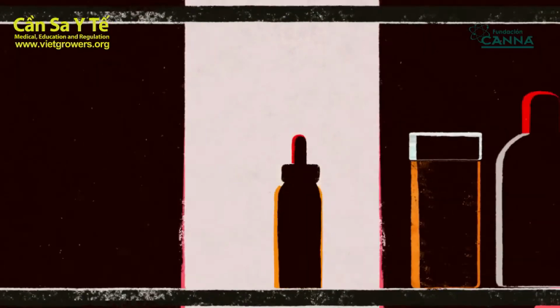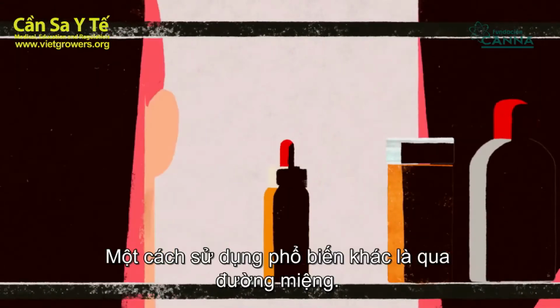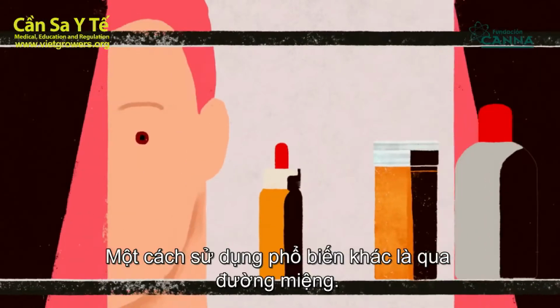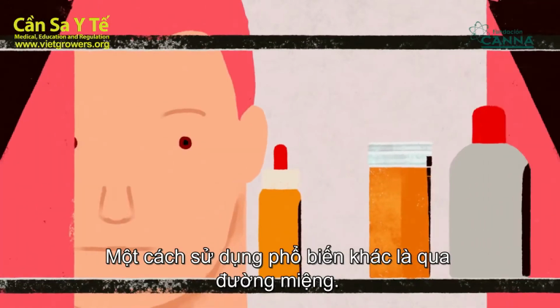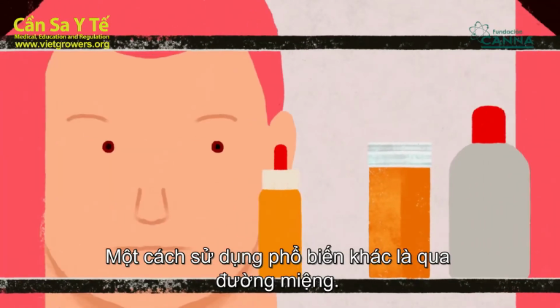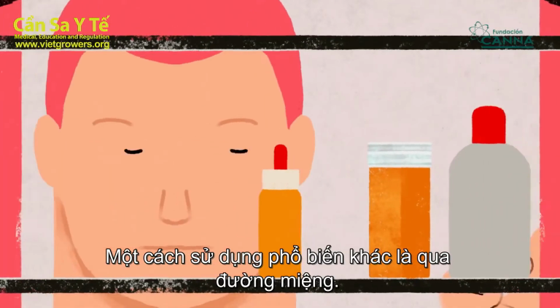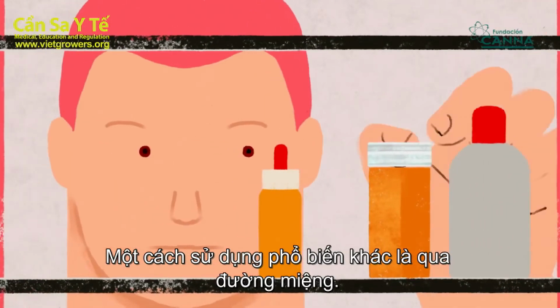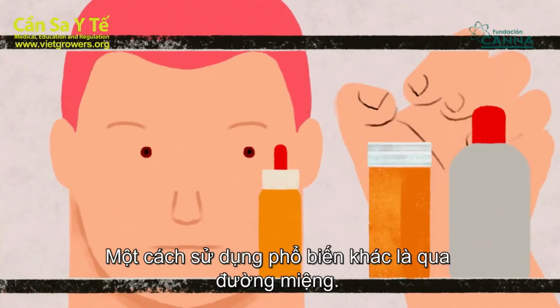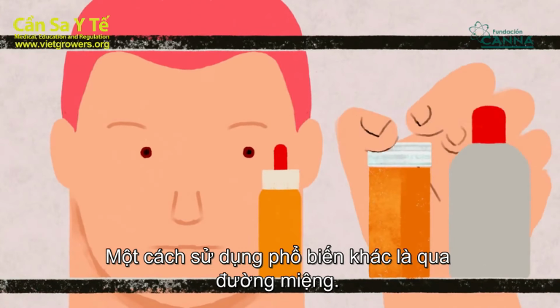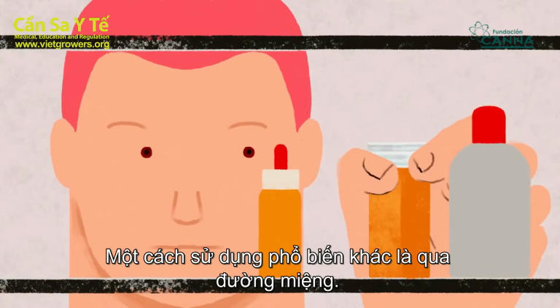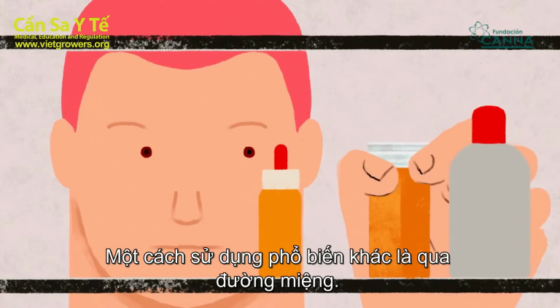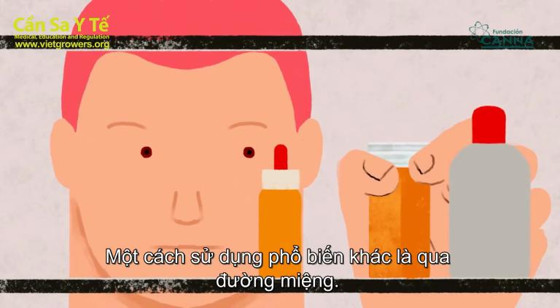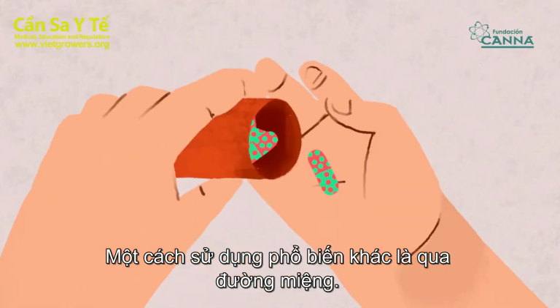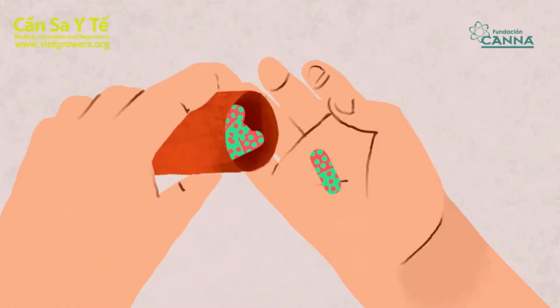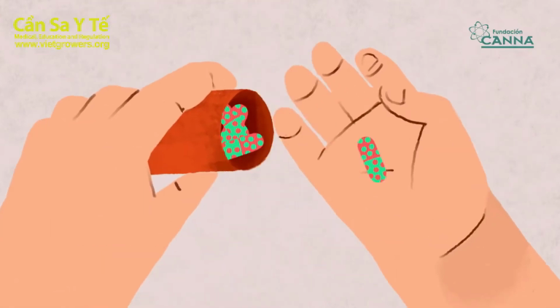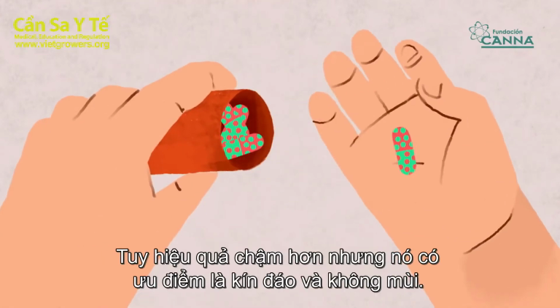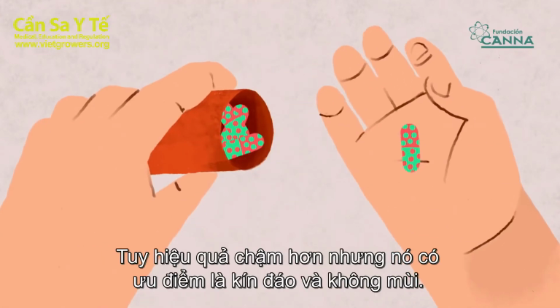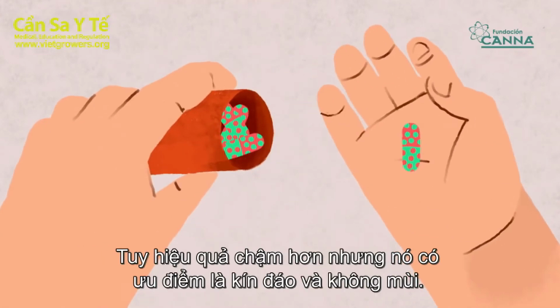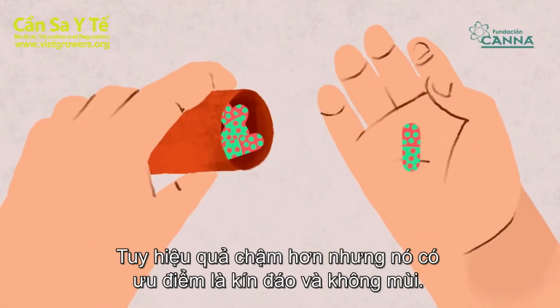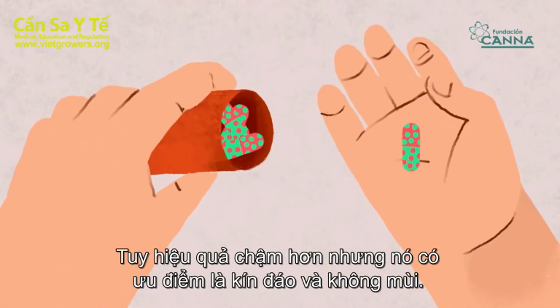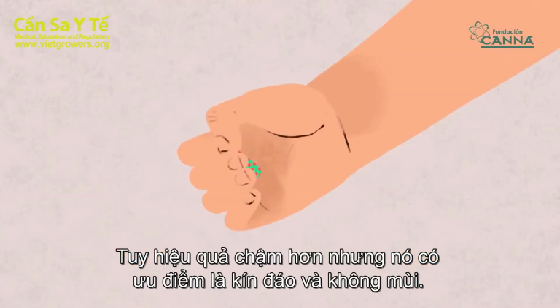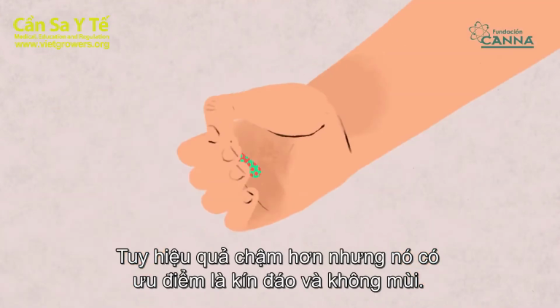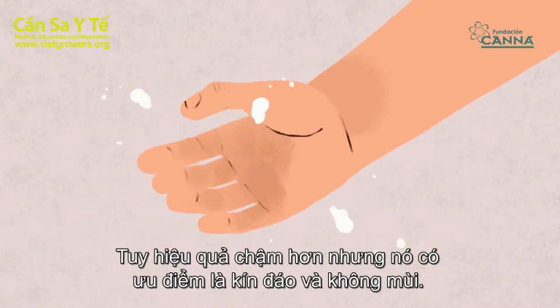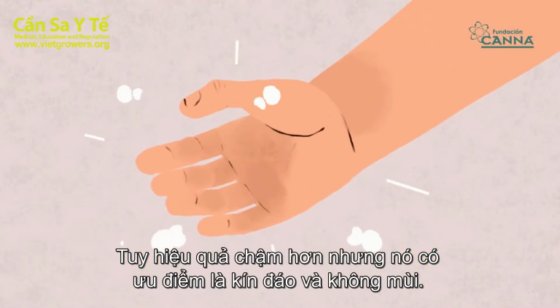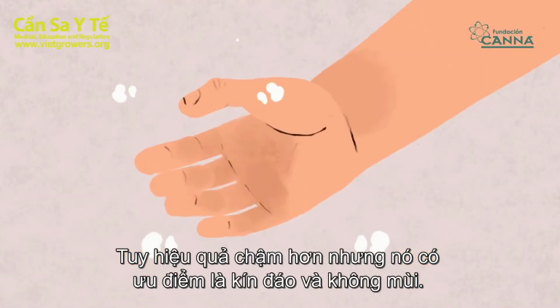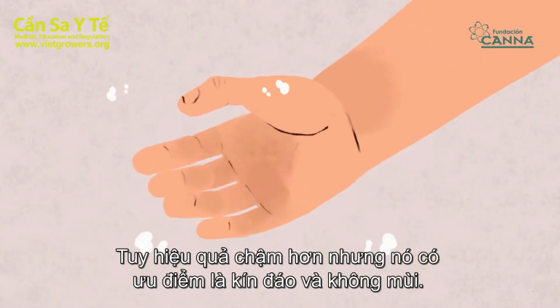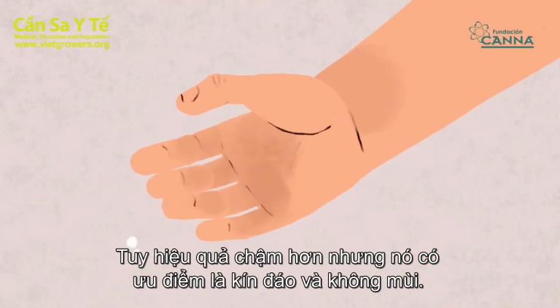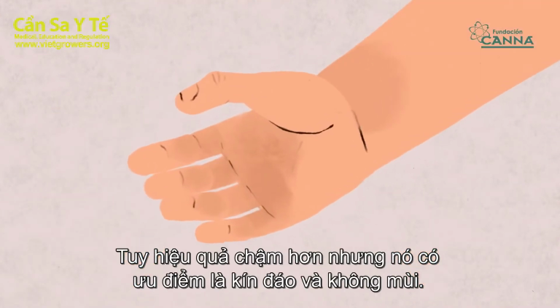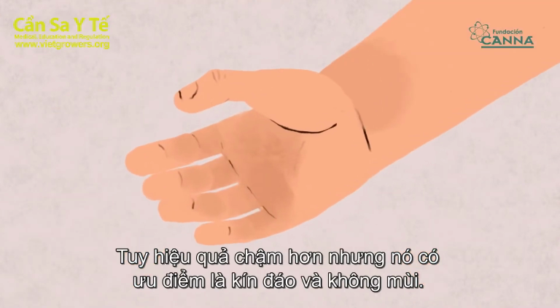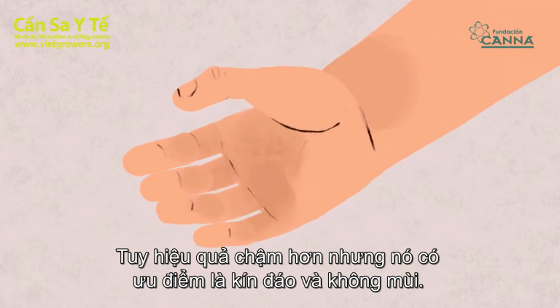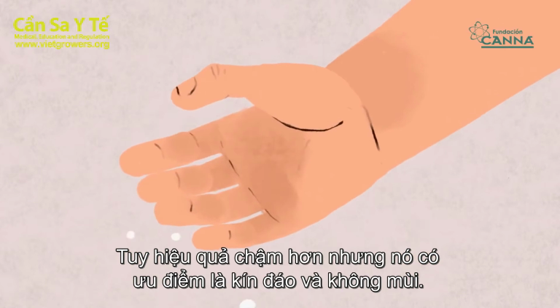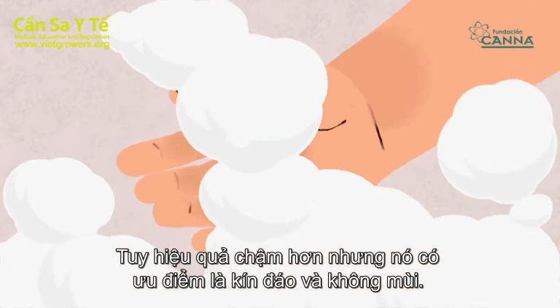Another popular form of consumption is the oral route. Although slower to be effective, it has the advantage of being discreet and odorless.